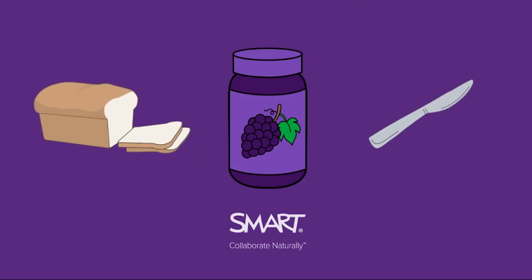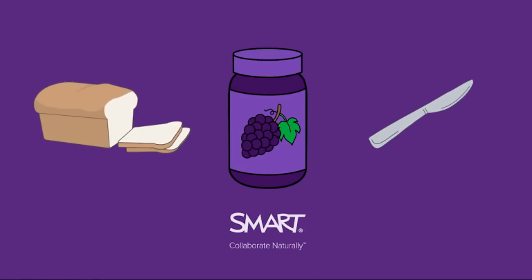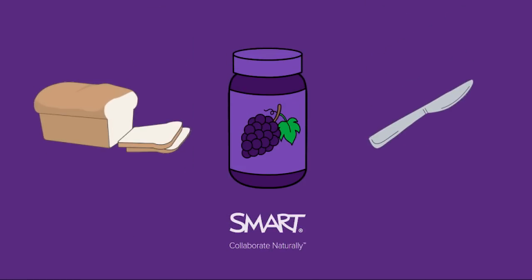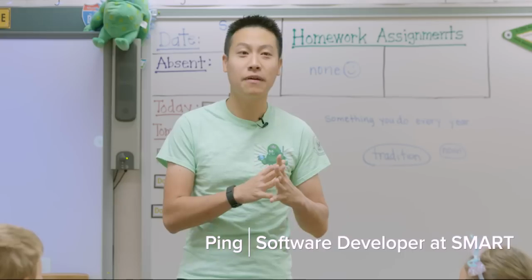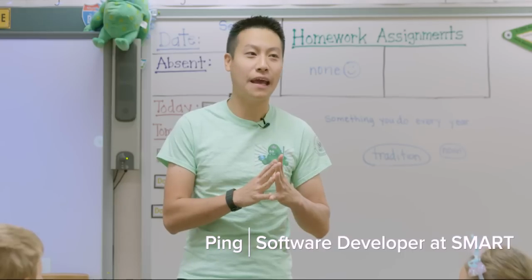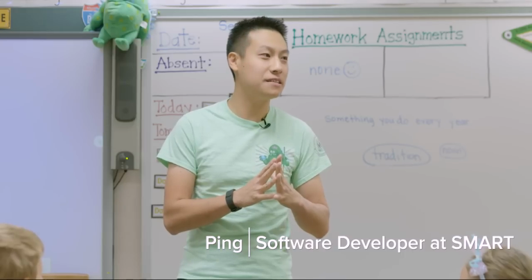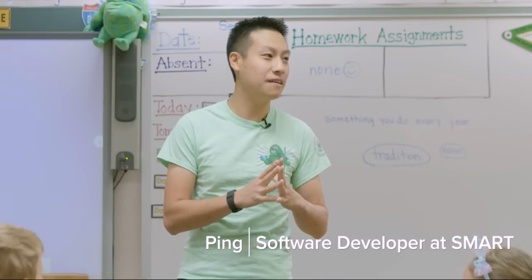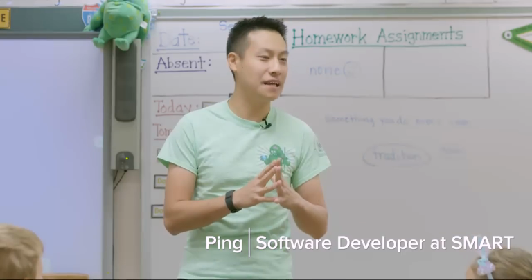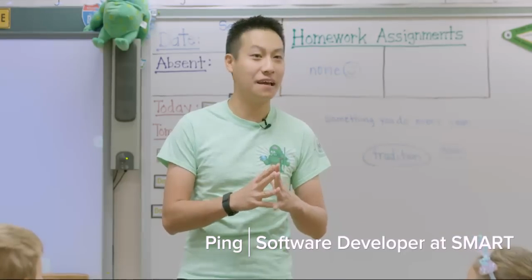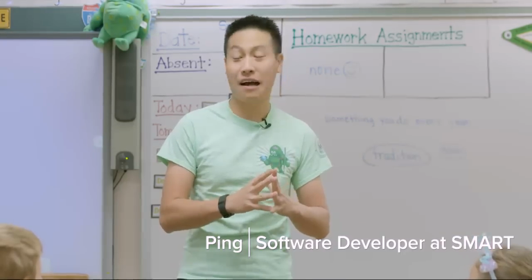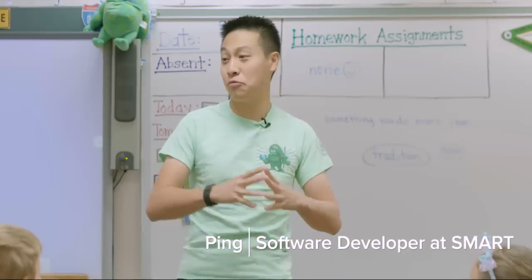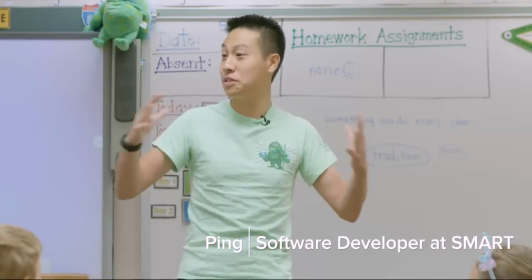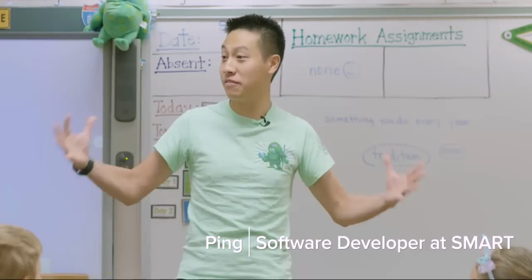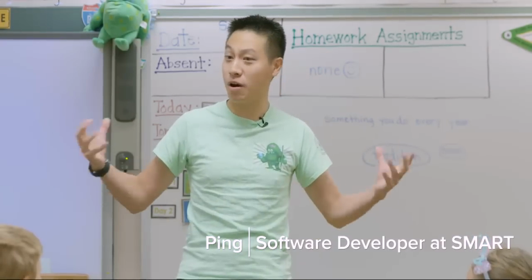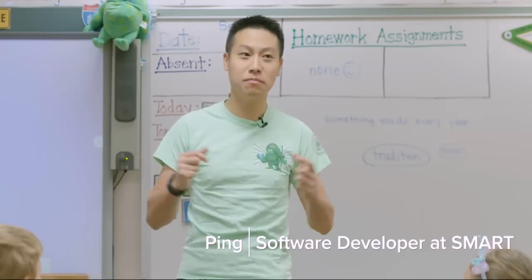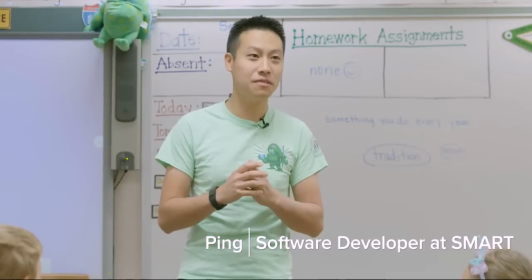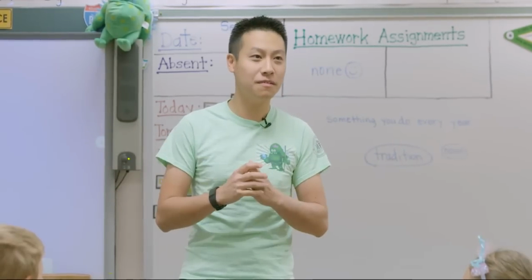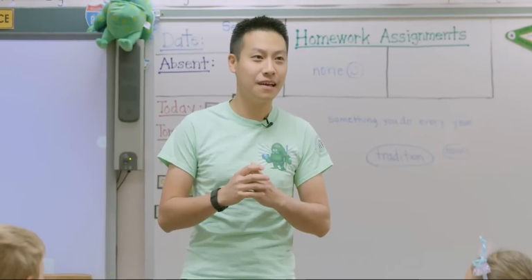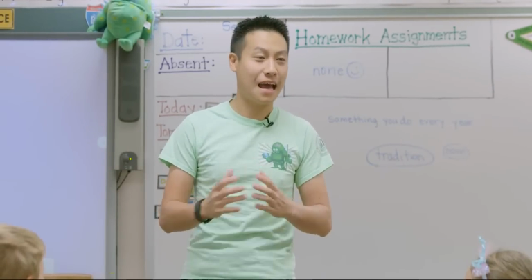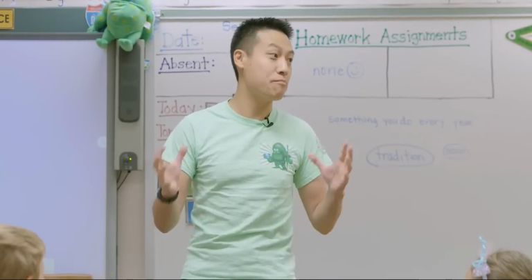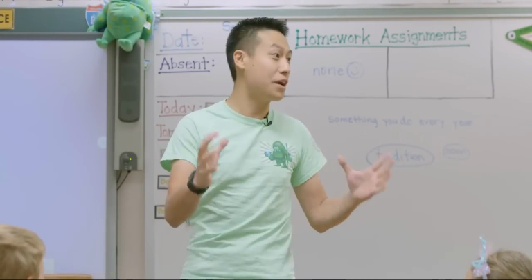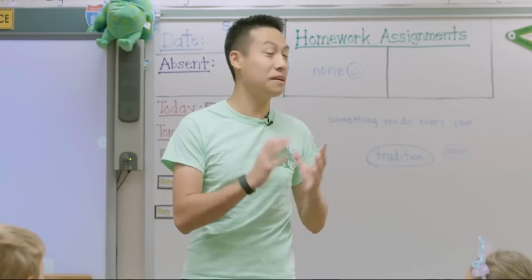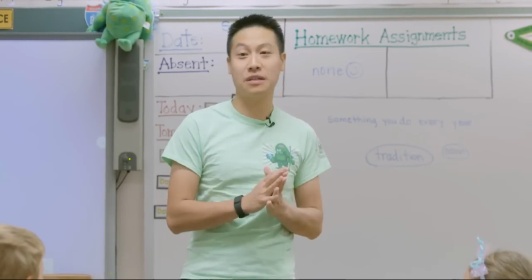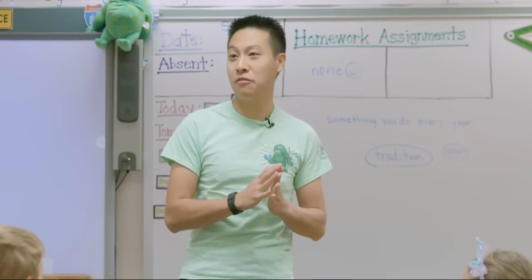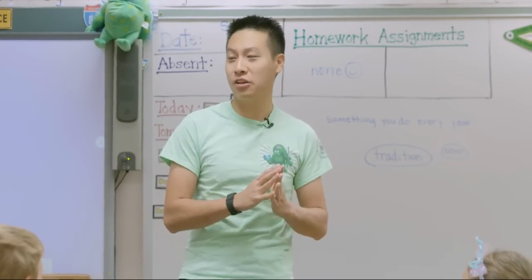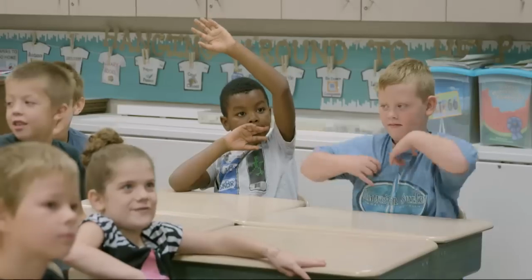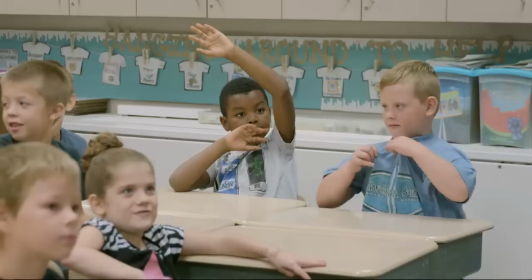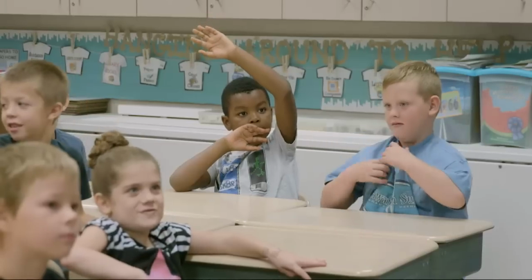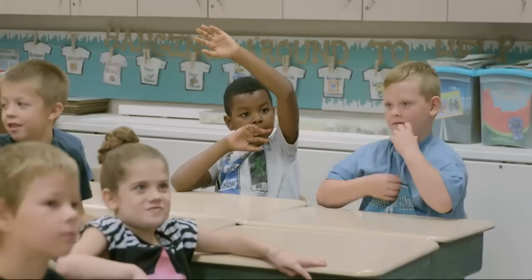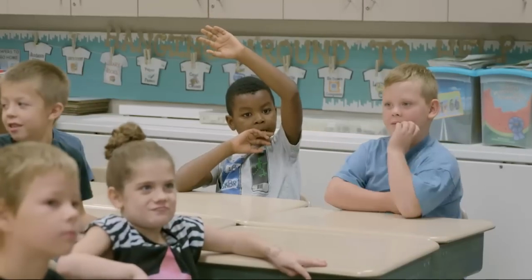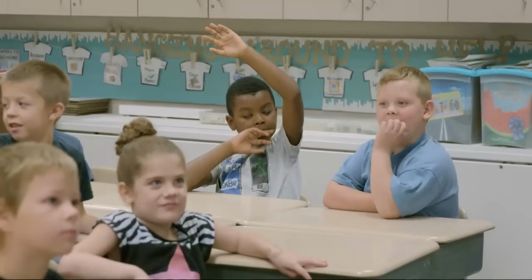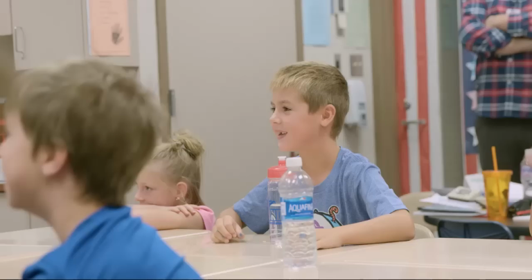Coding is taking a really tough problem and then breaking them down into really simple steps.